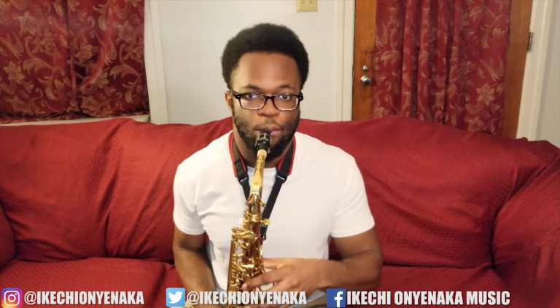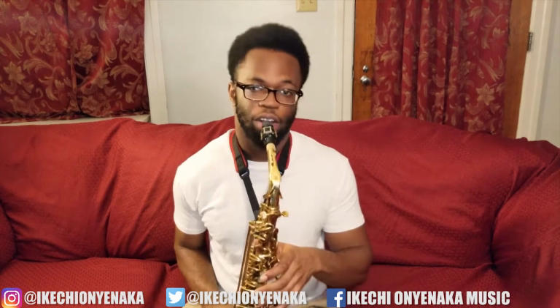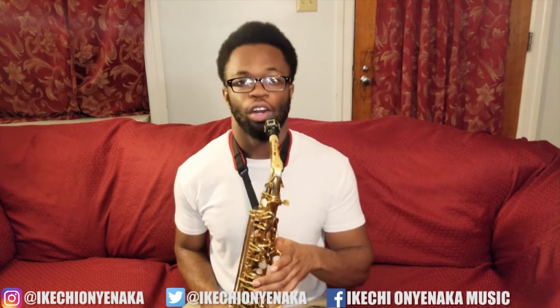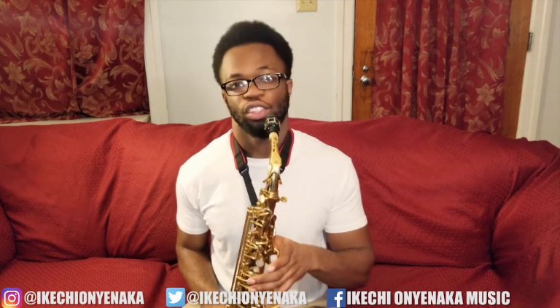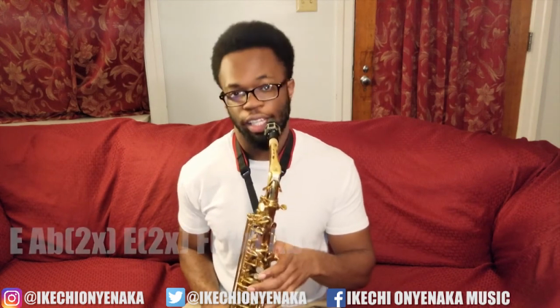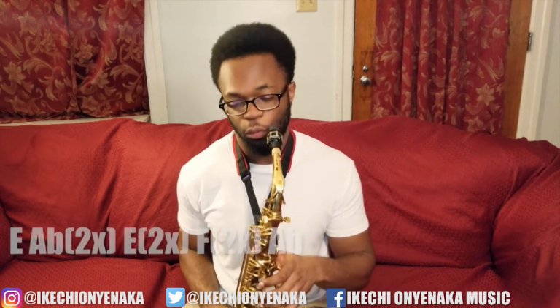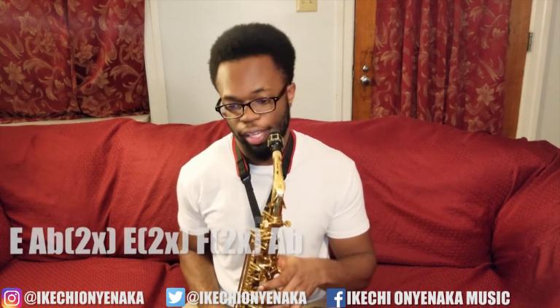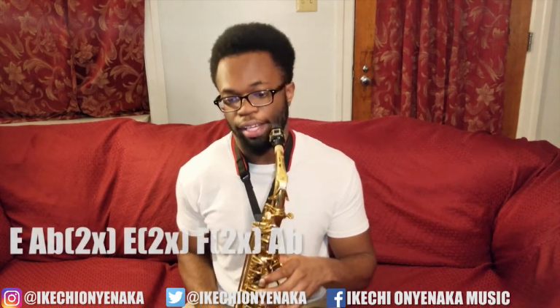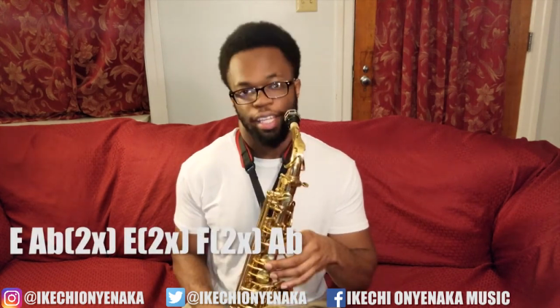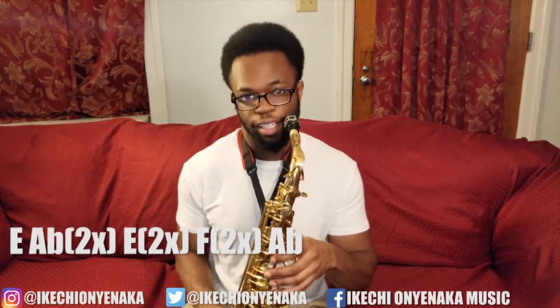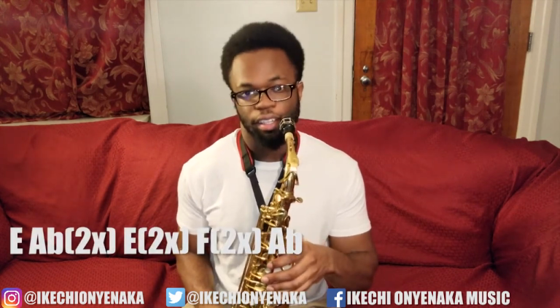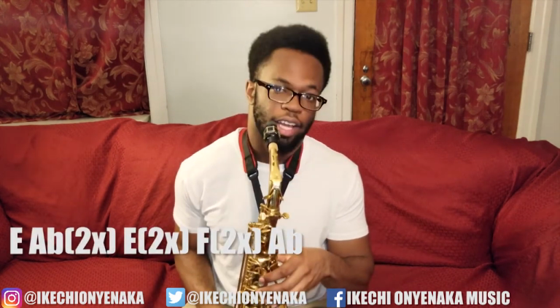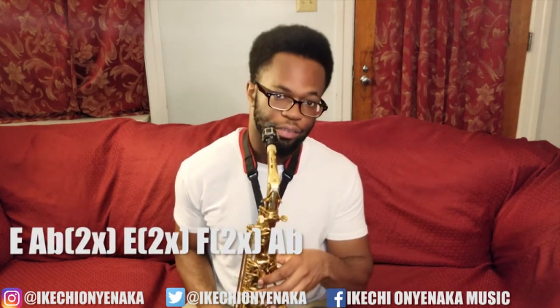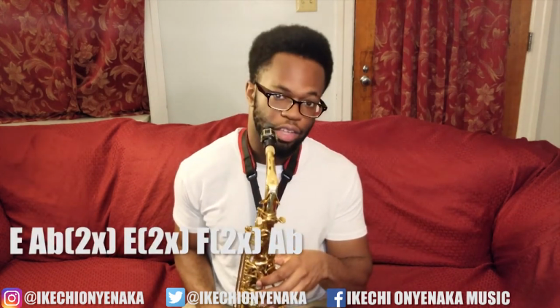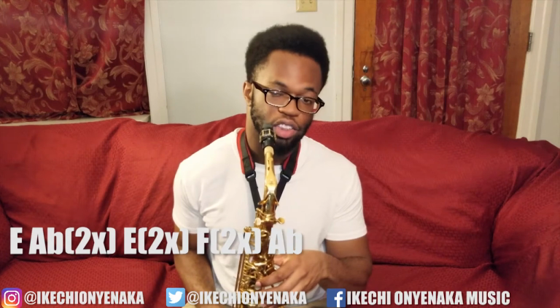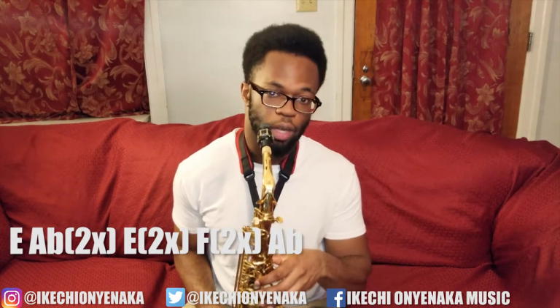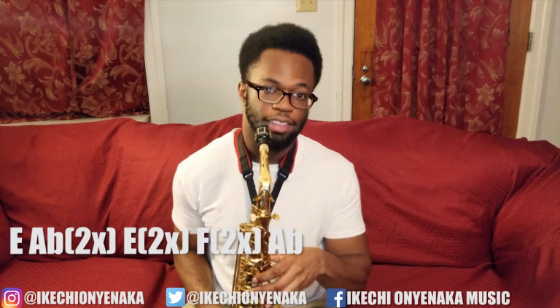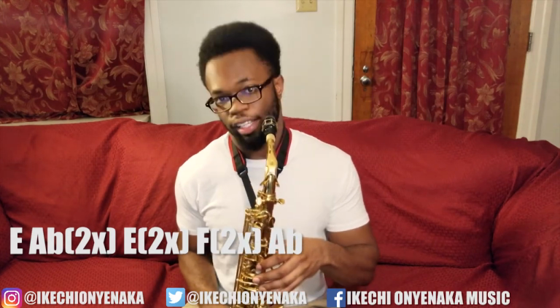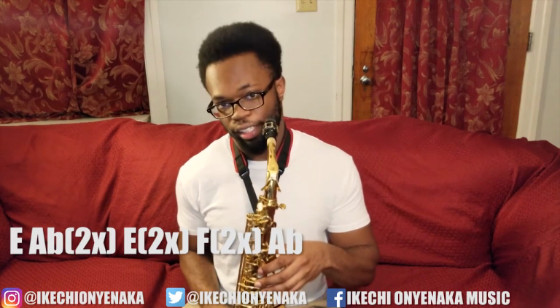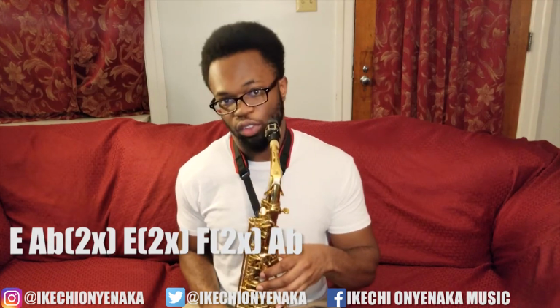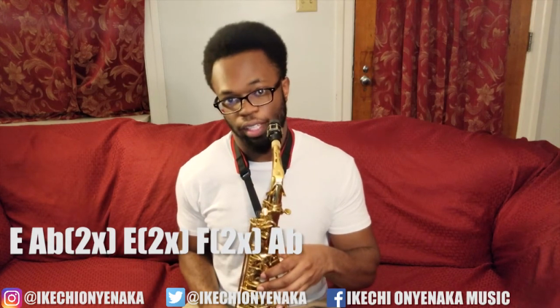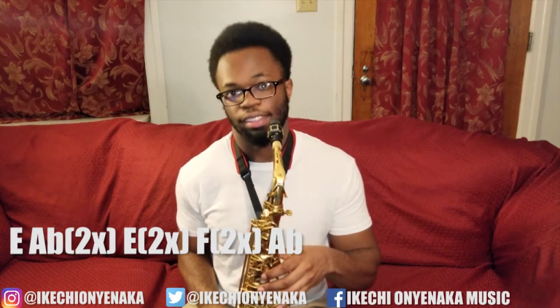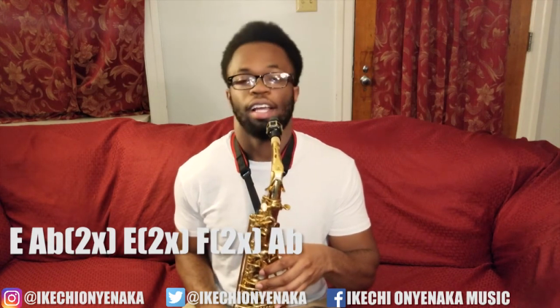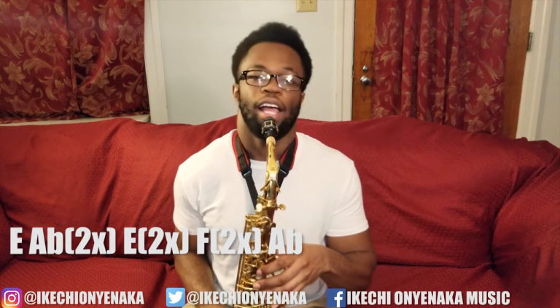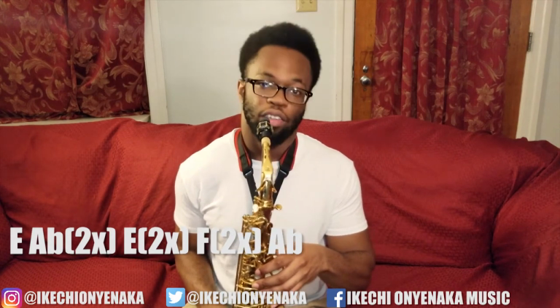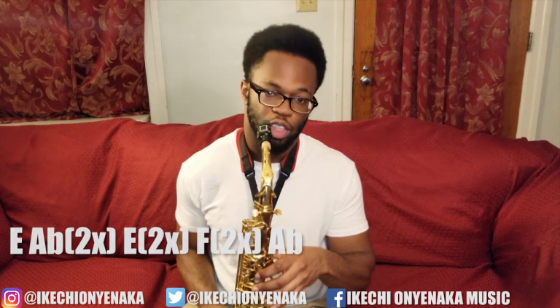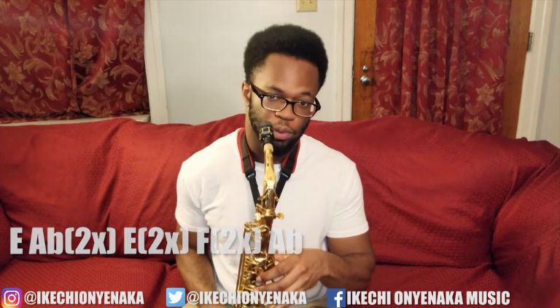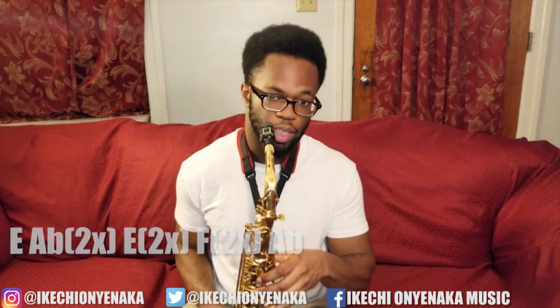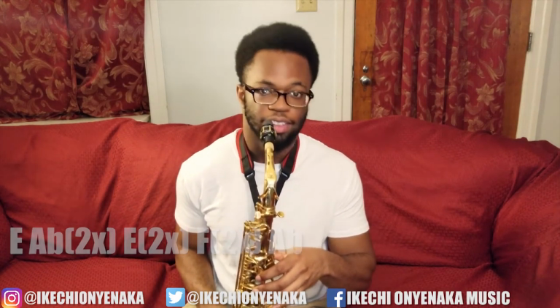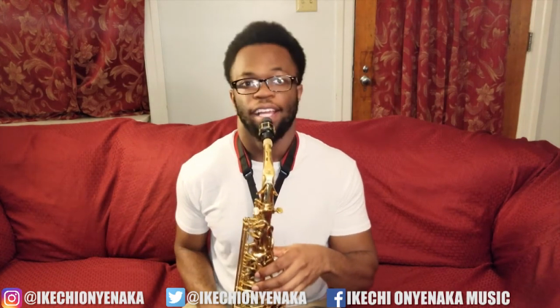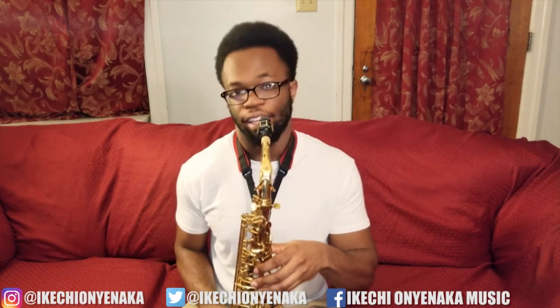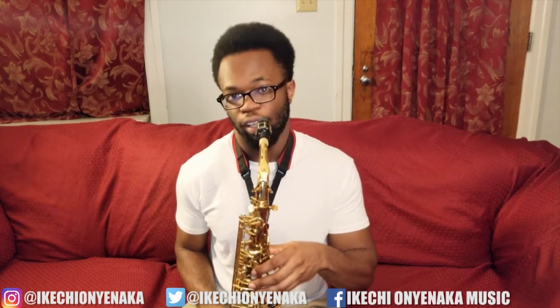Next we got E, A-flat twice, E twice, F-sharp twice, A-flat.